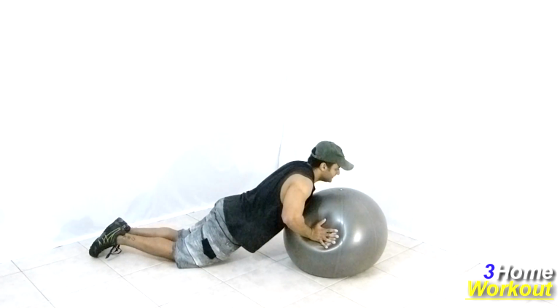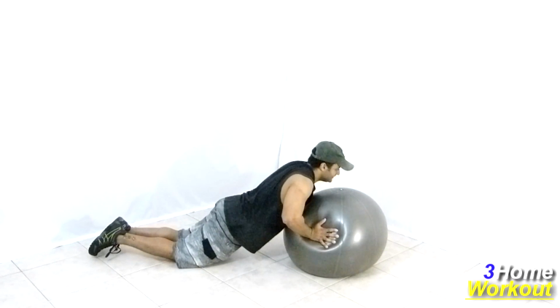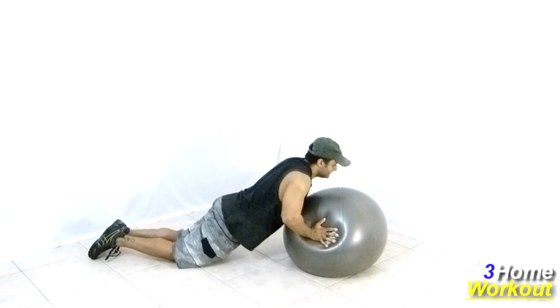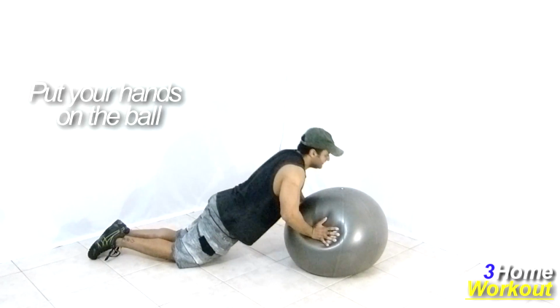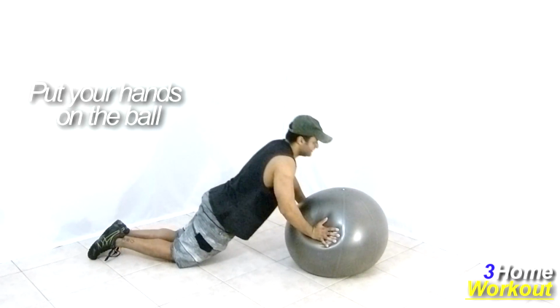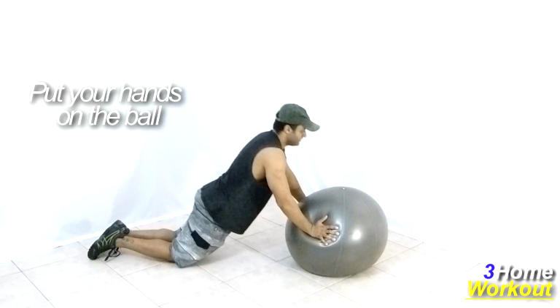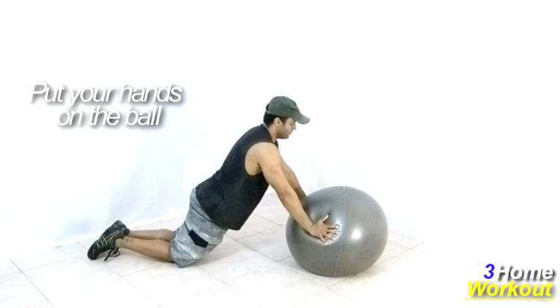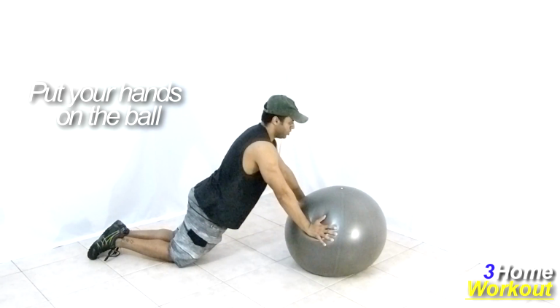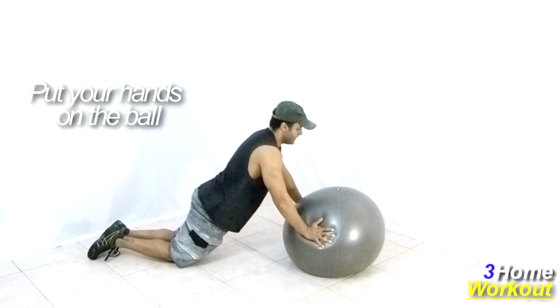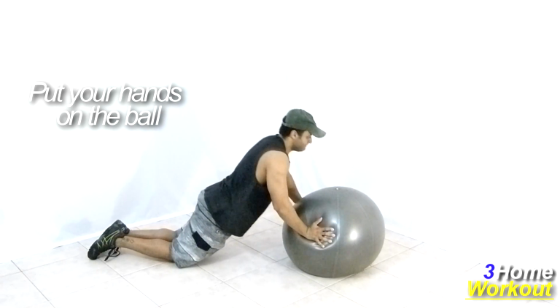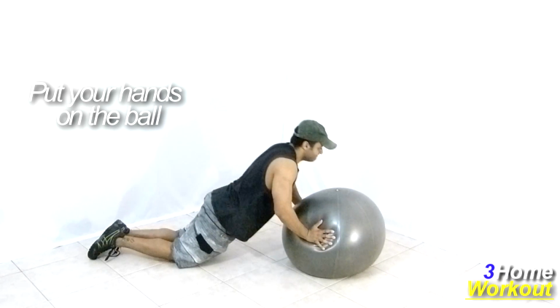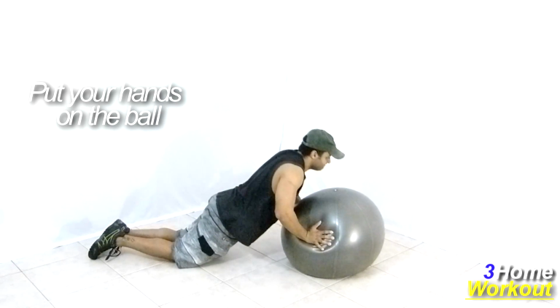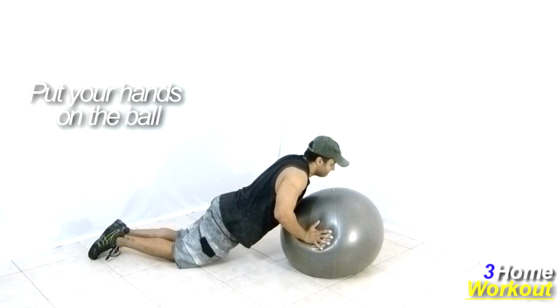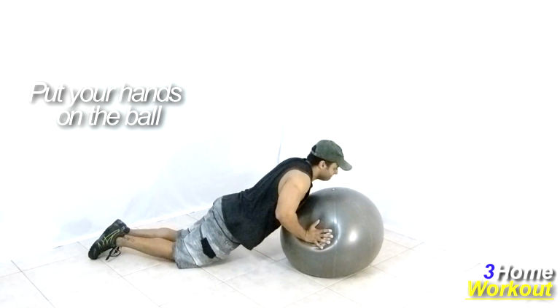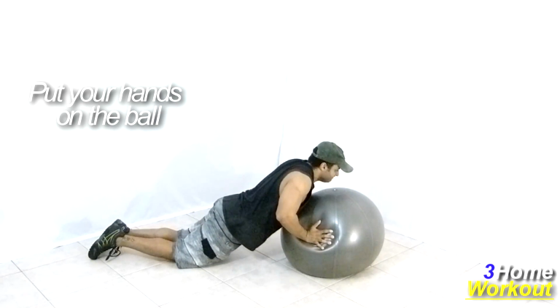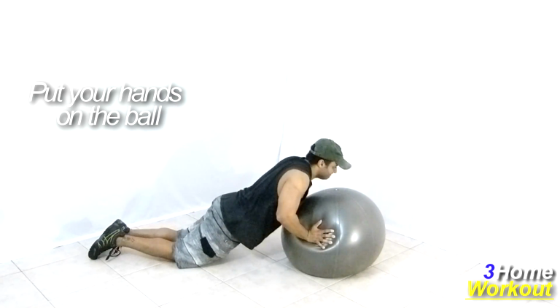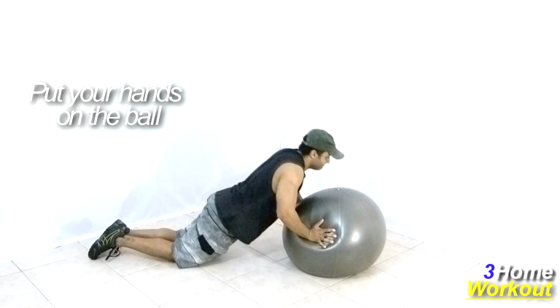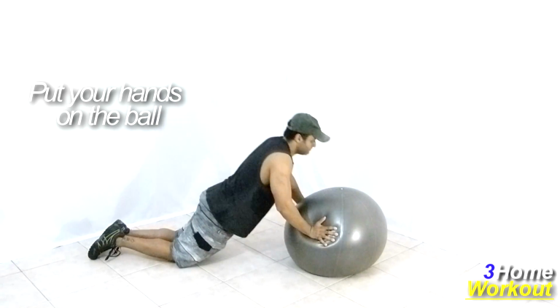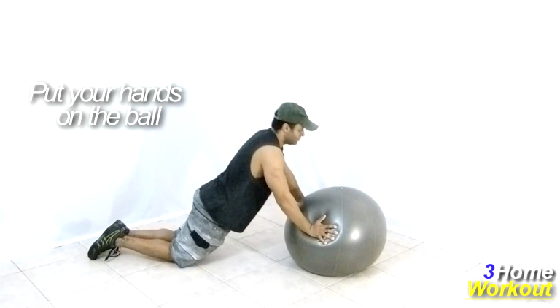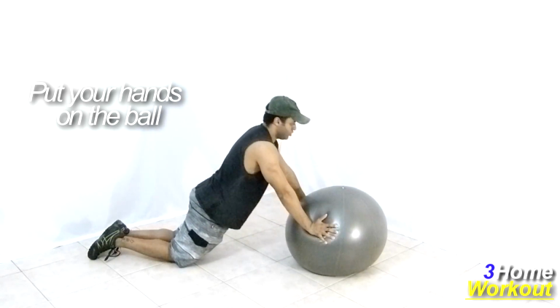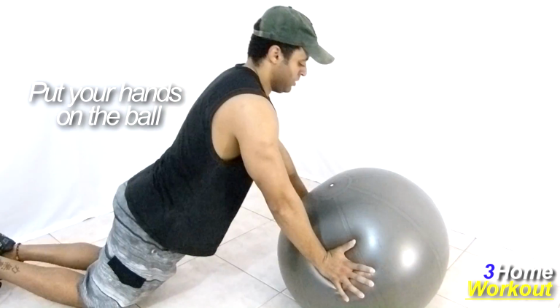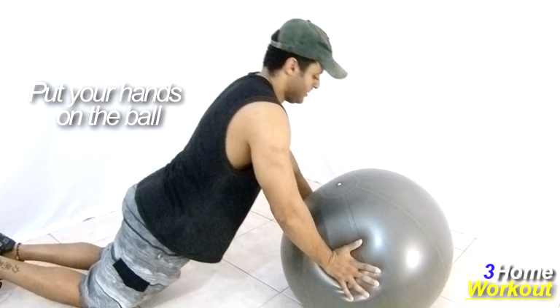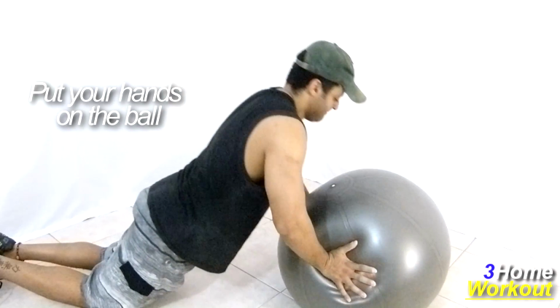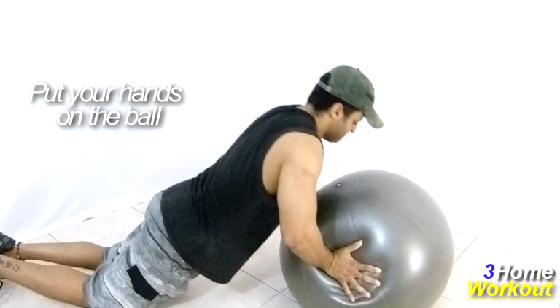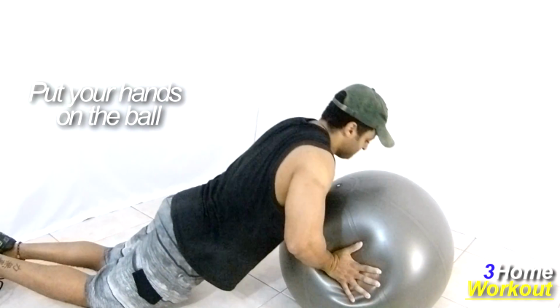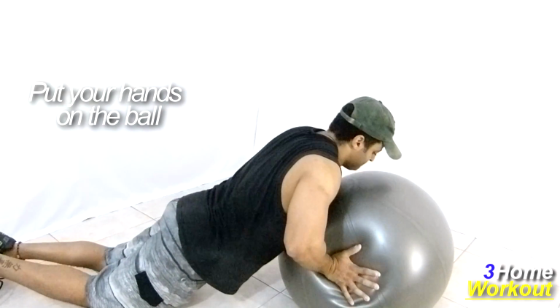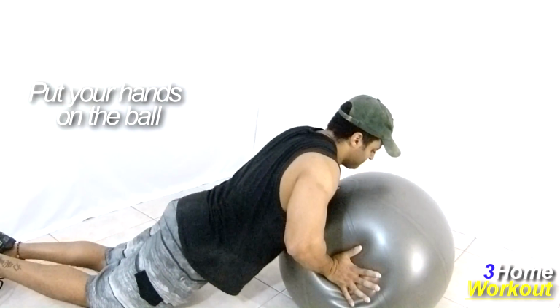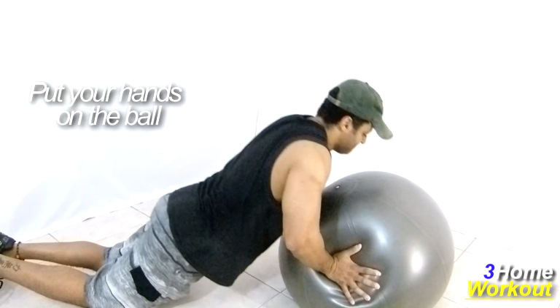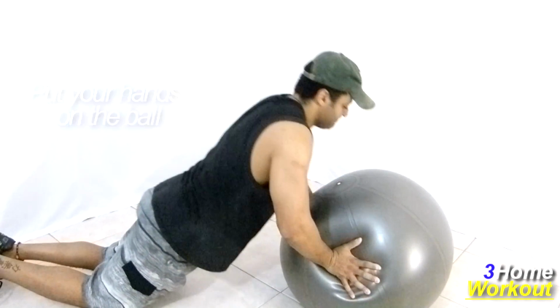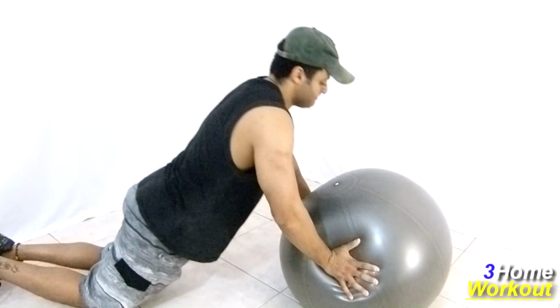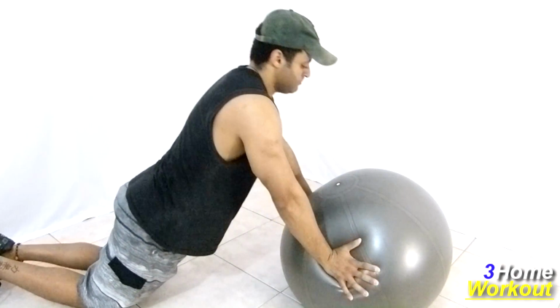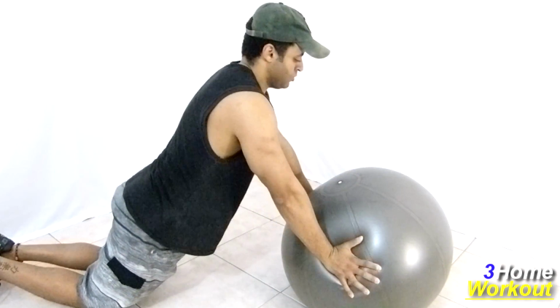Keep your body straight, like a plank. For this, keep your hip fixed, contracting your abs during all the time.